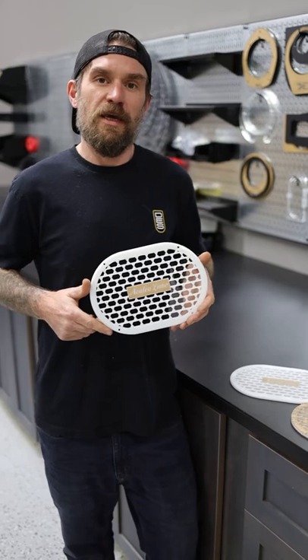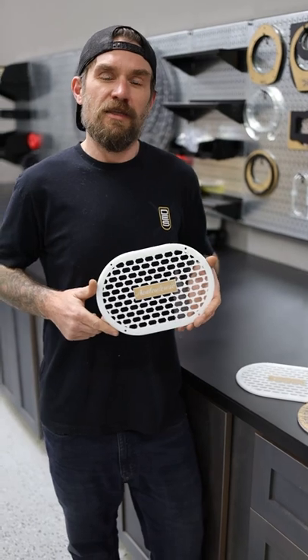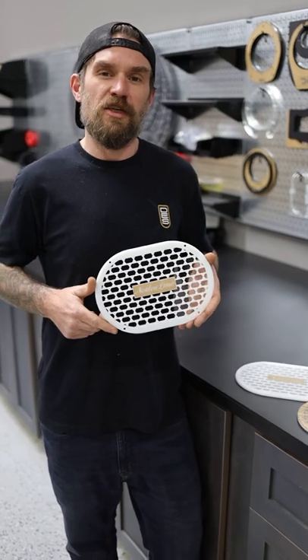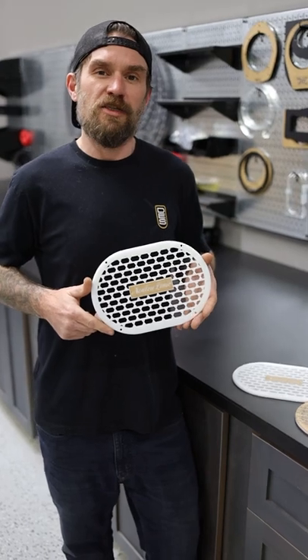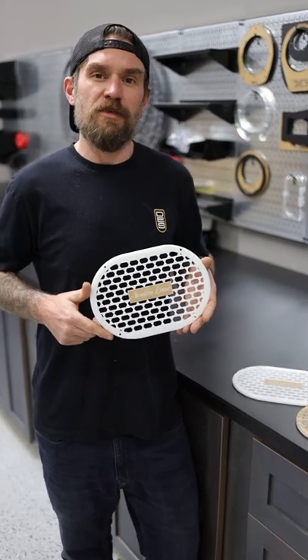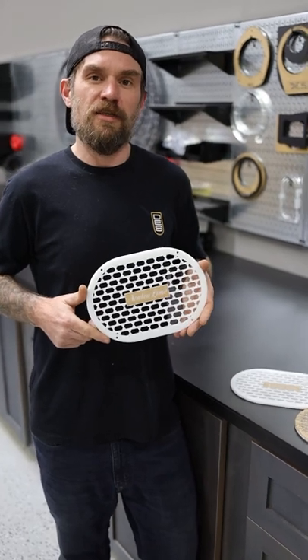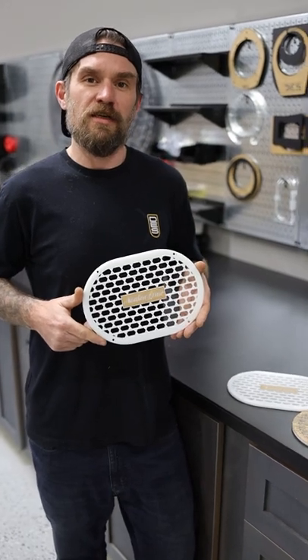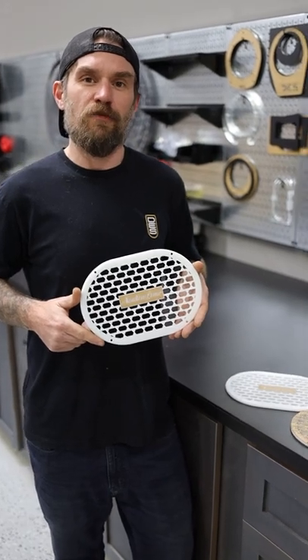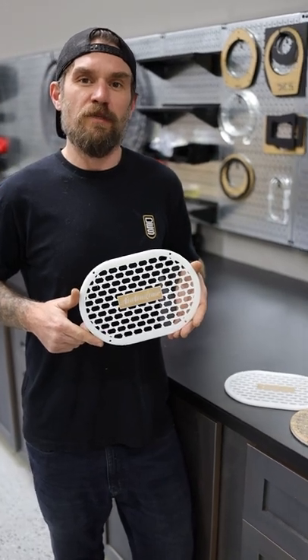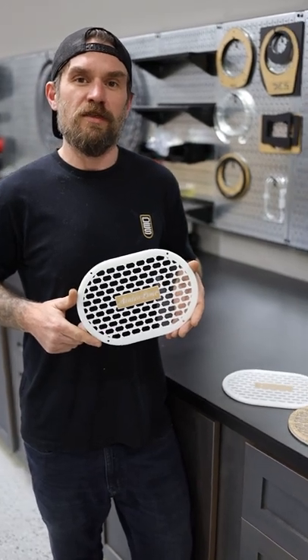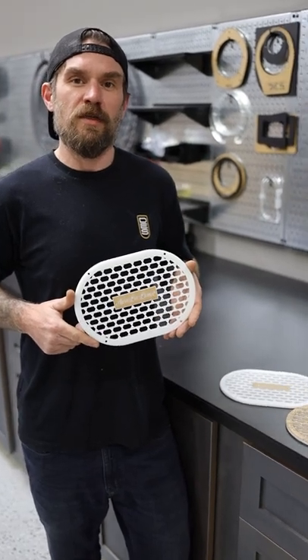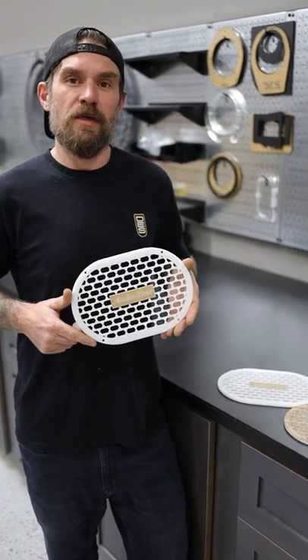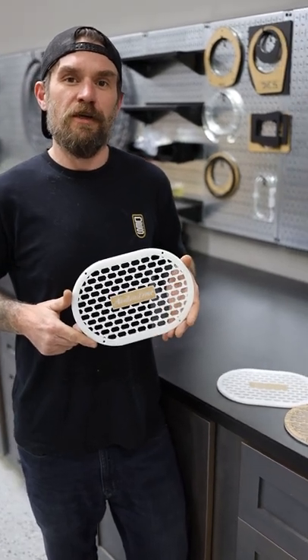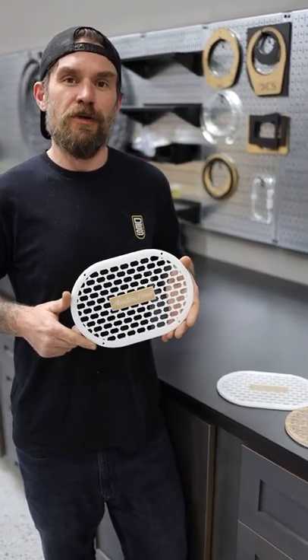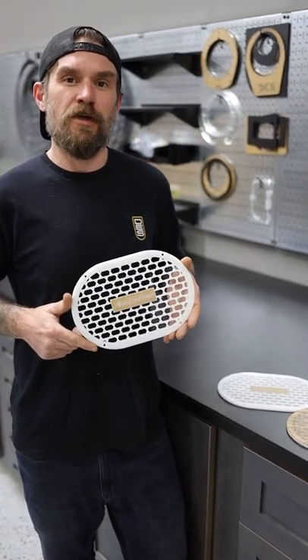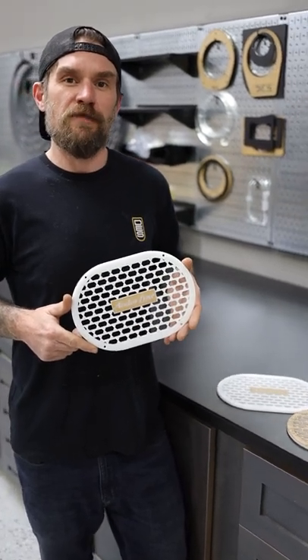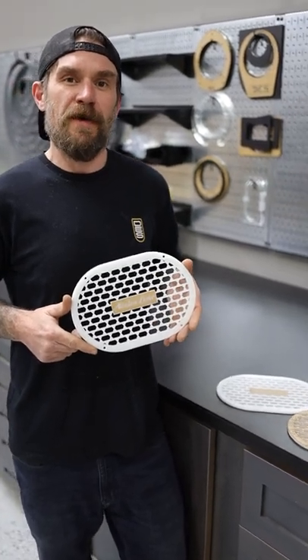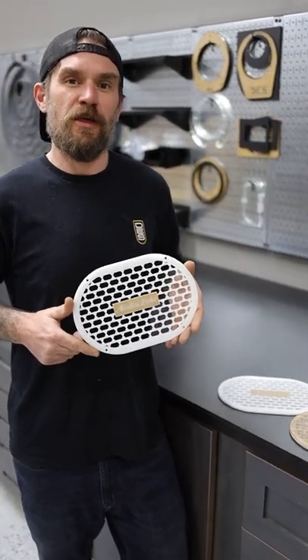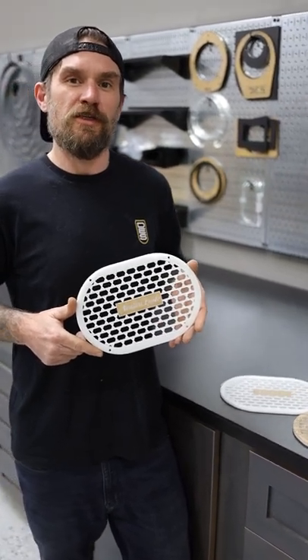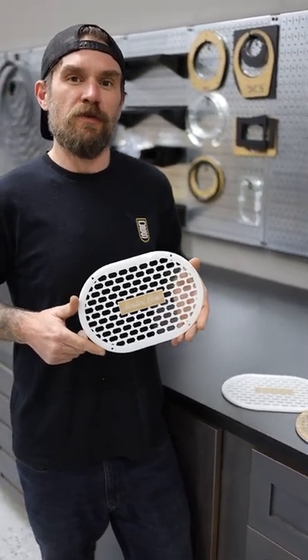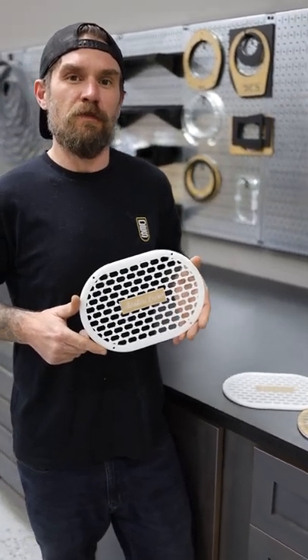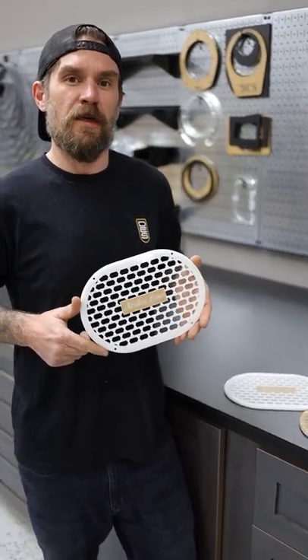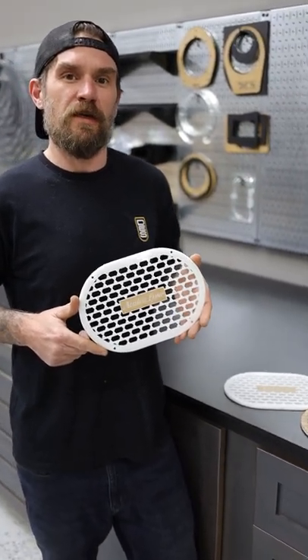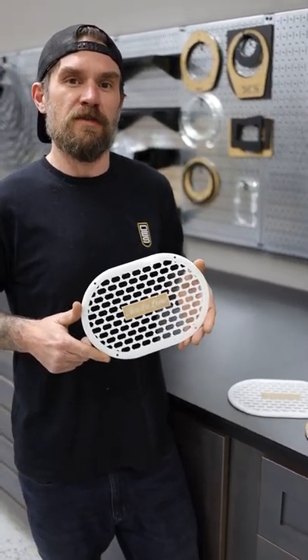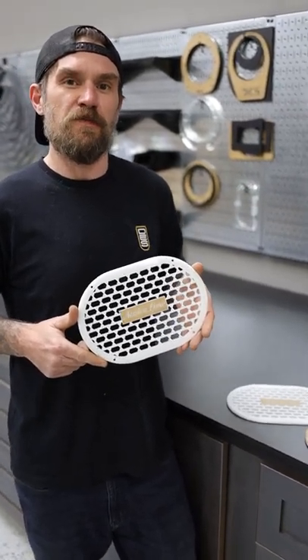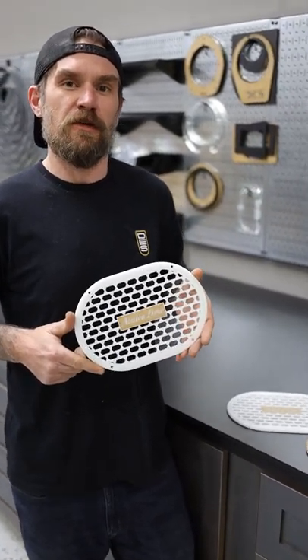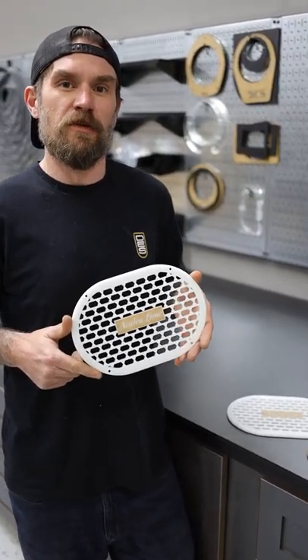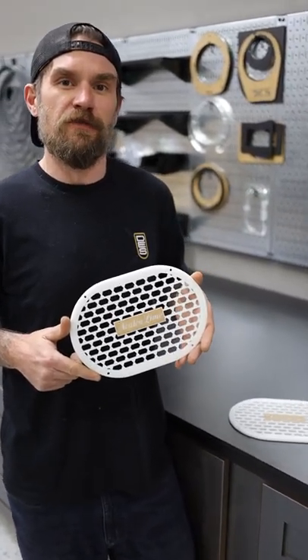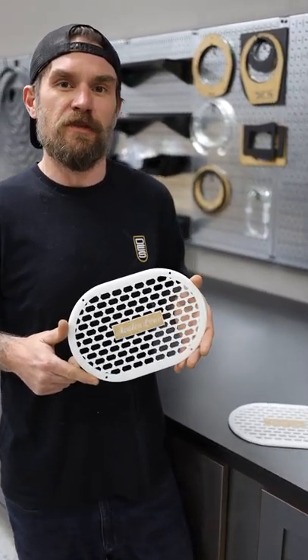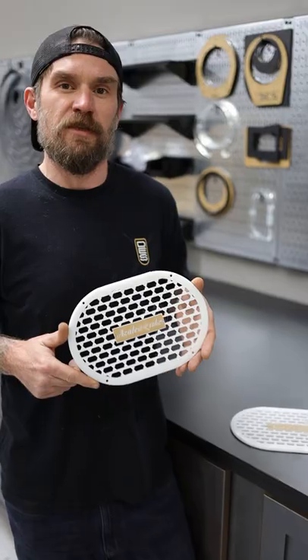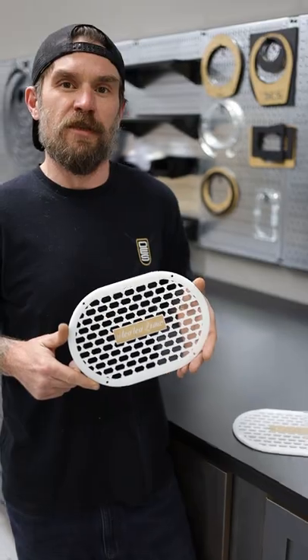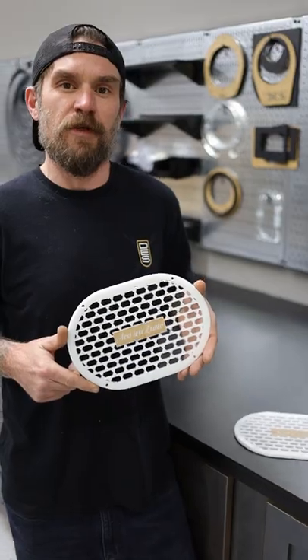Hey guys, Josh here with EES of Wilmington, here in our new custom fabrication room making custom speaker grills for Azalea Lima.